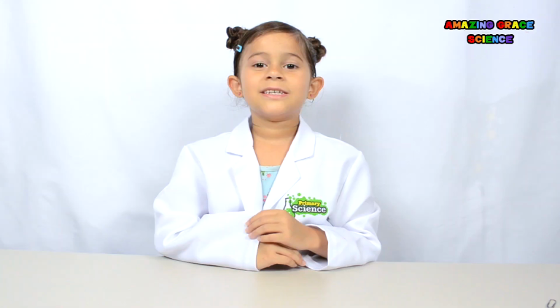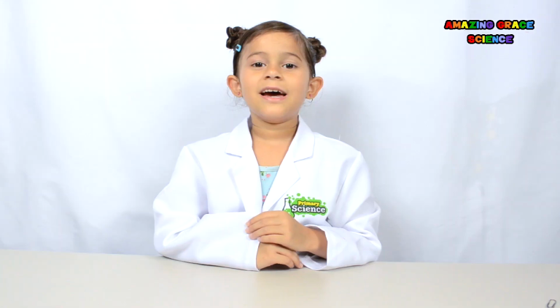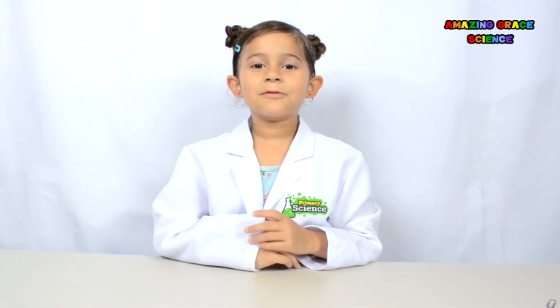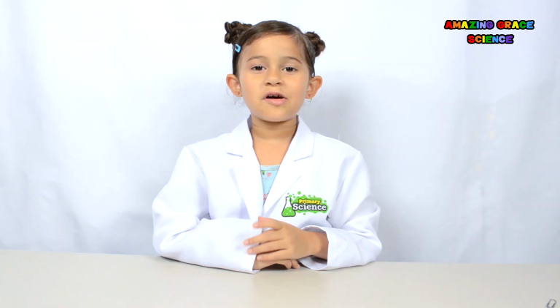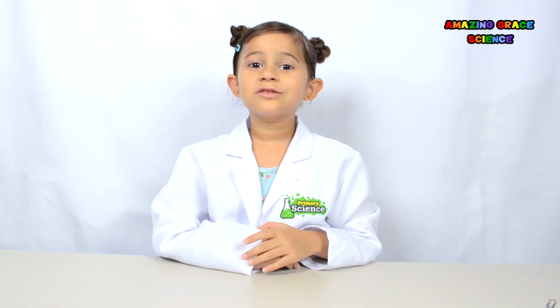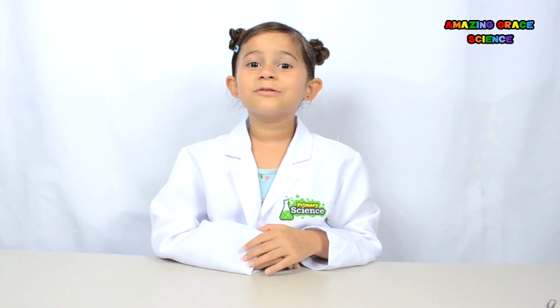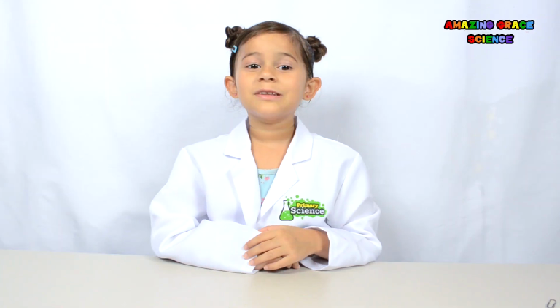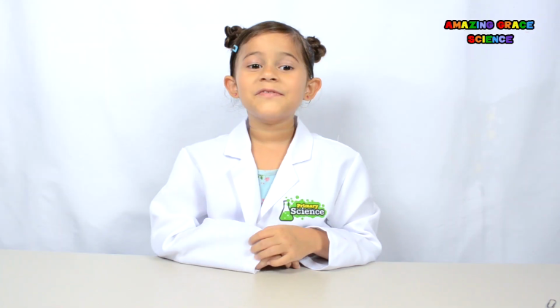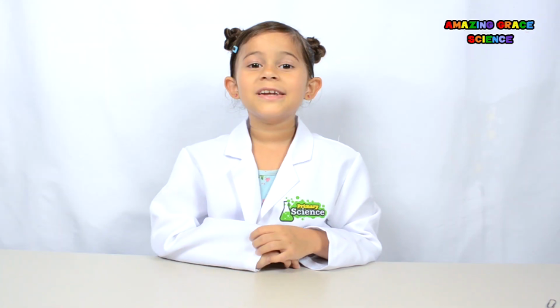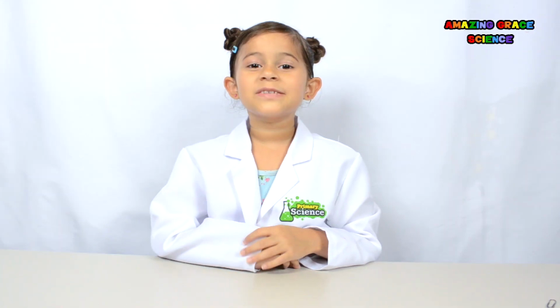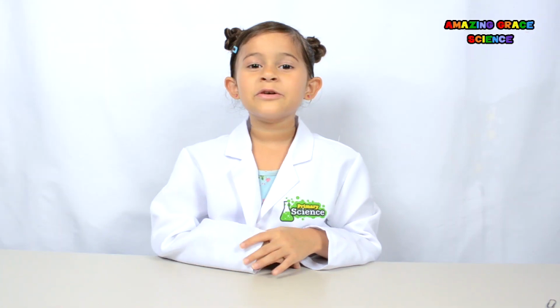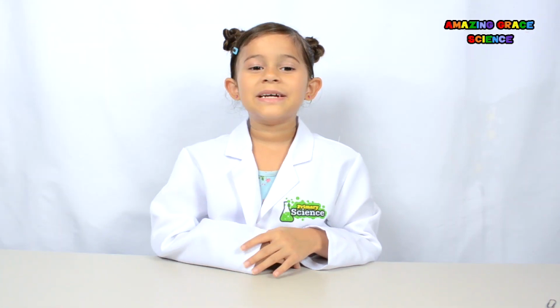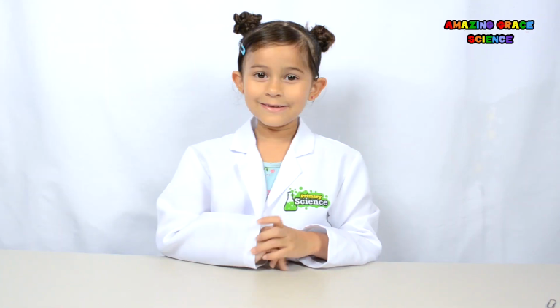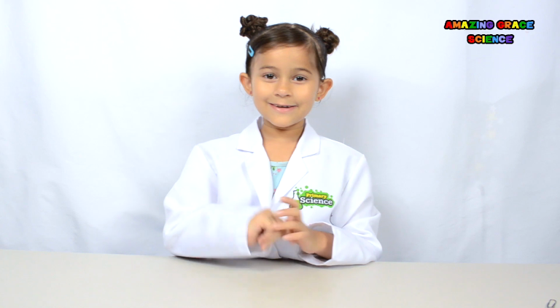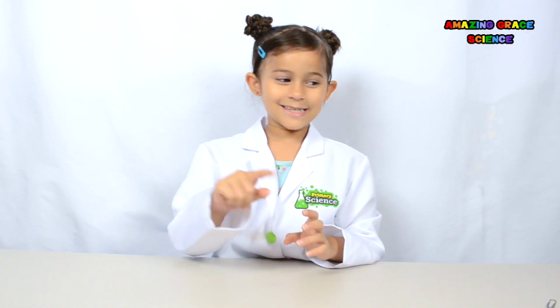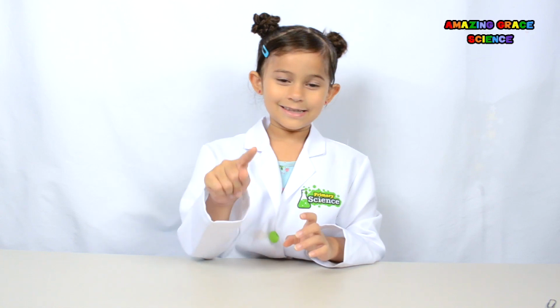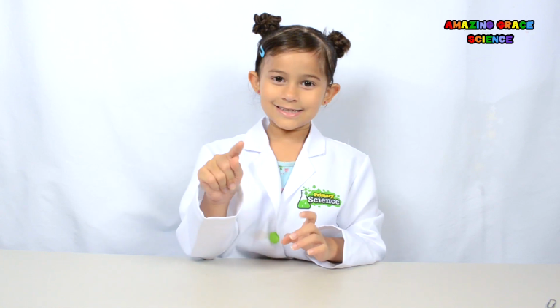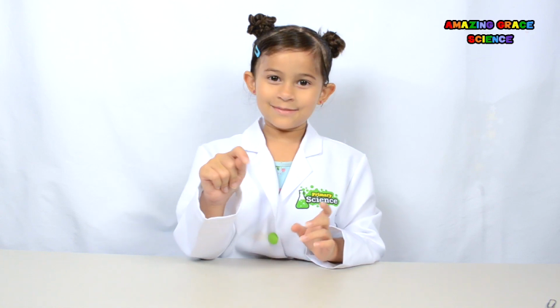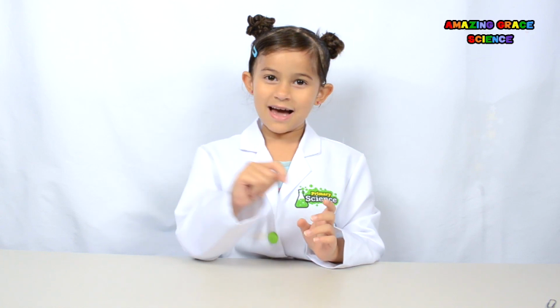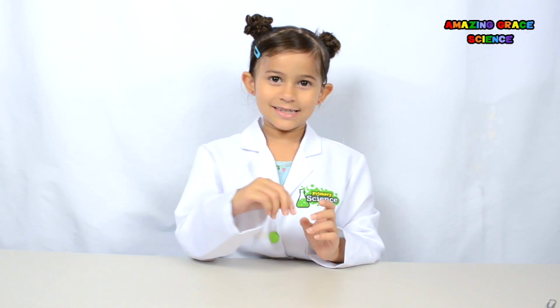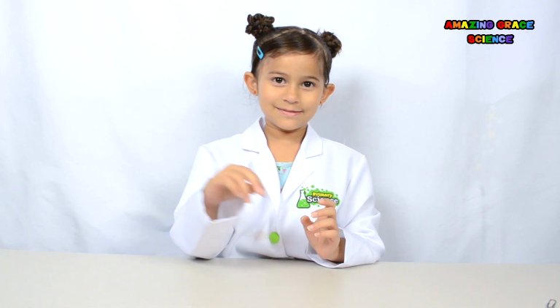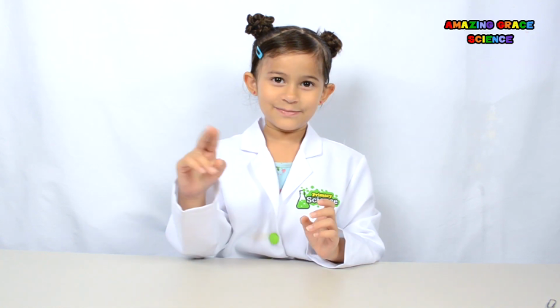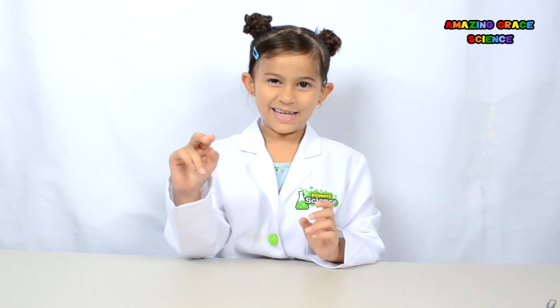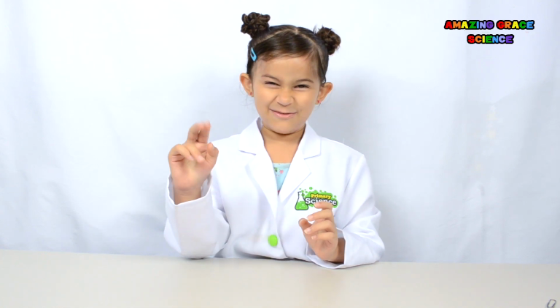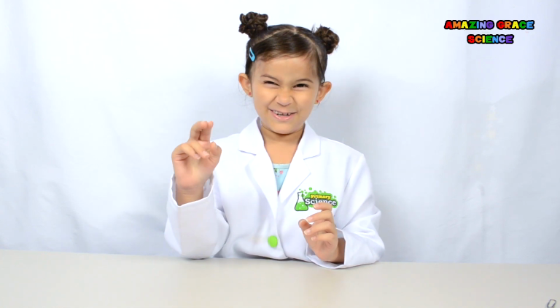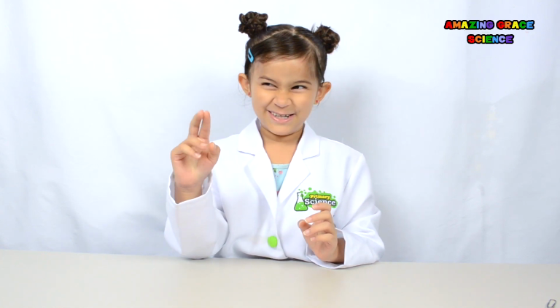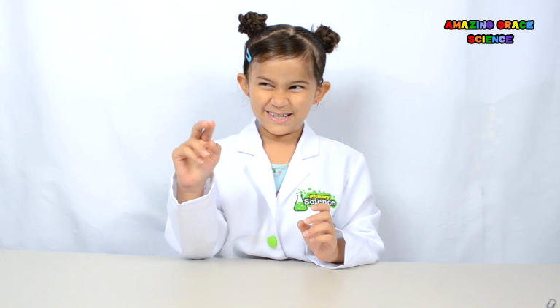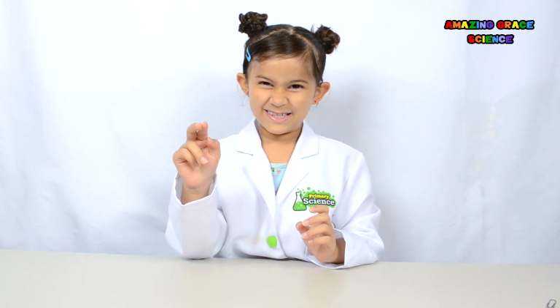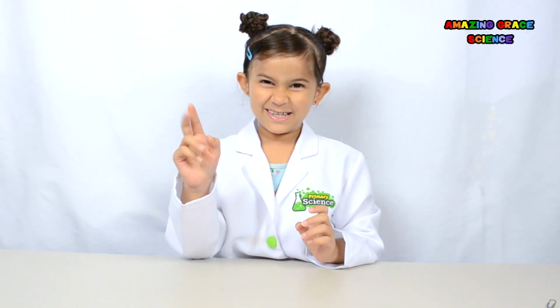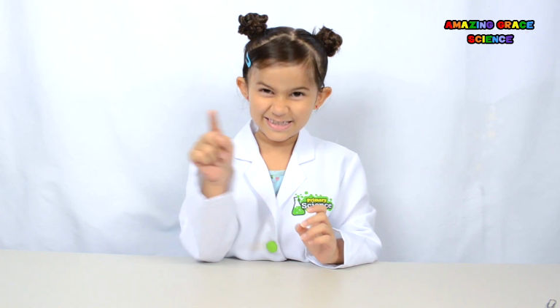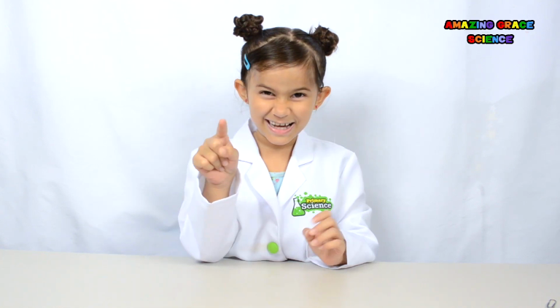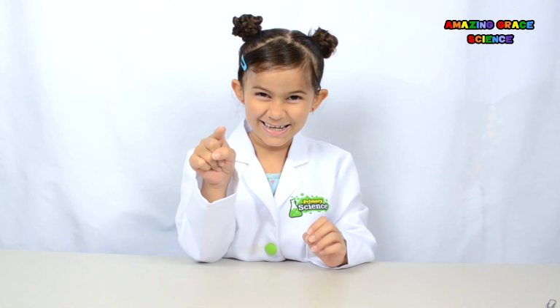Today we're going to do a really fun experiment. You could say it looks like magic, but it really isn't. It's science!